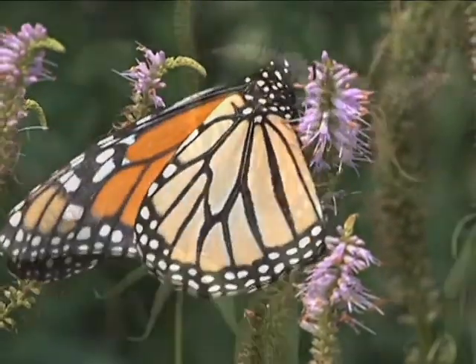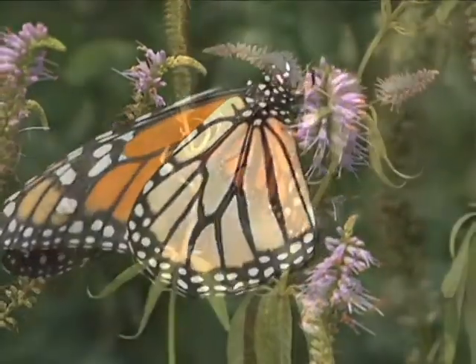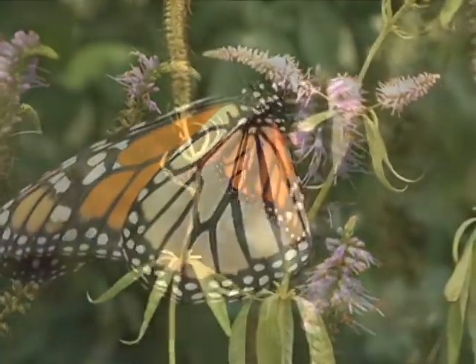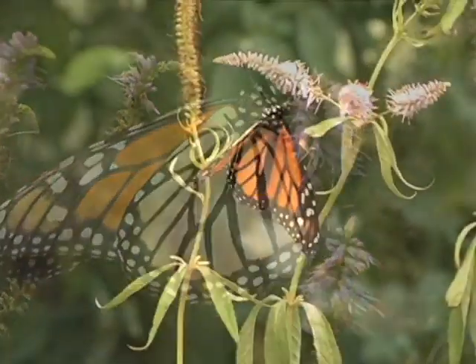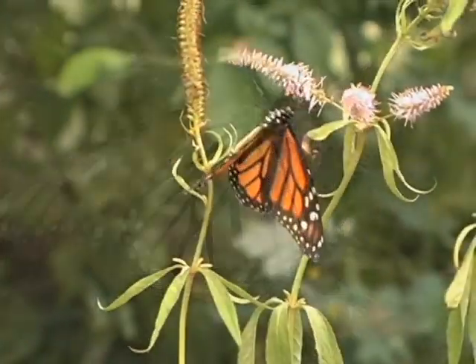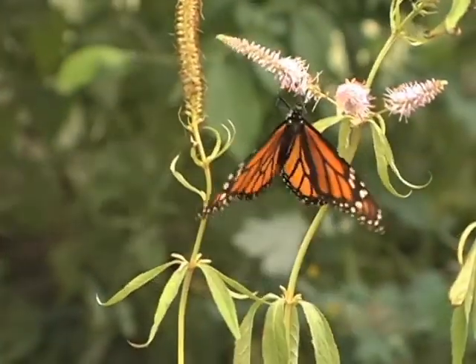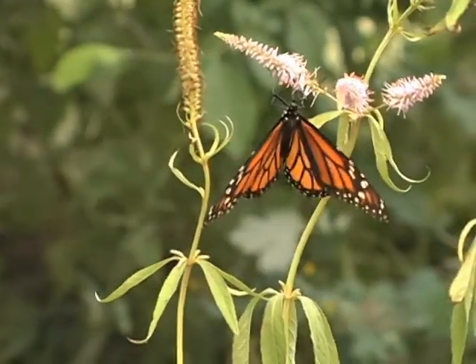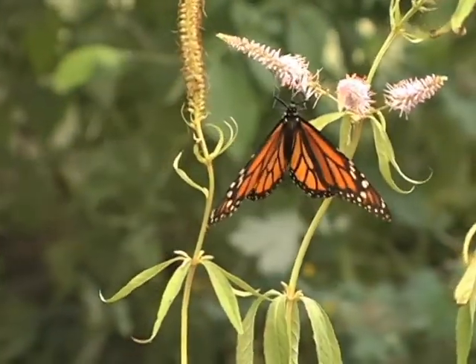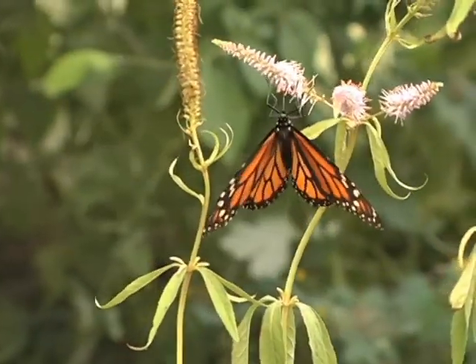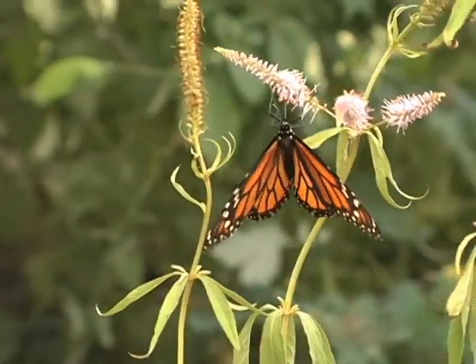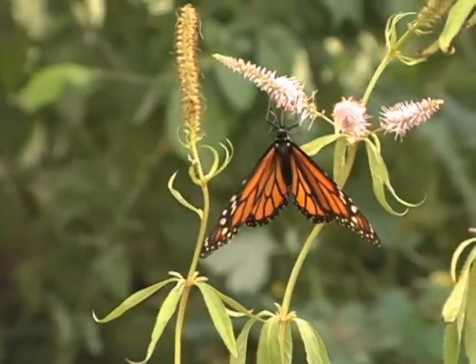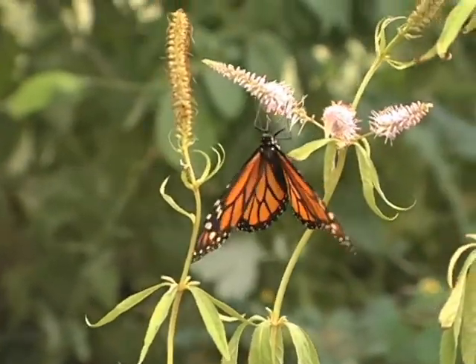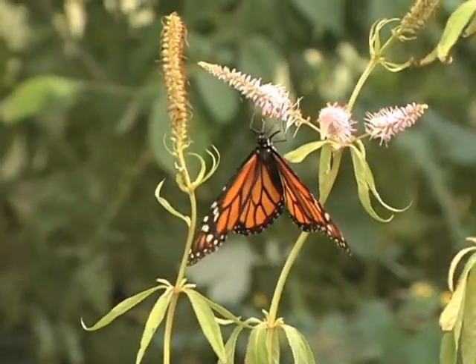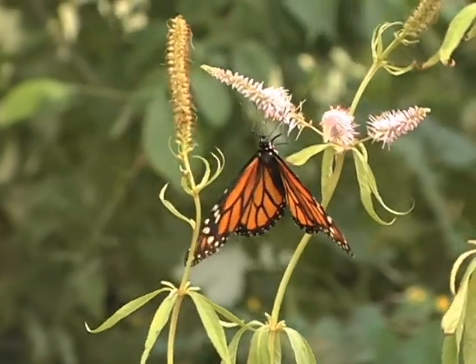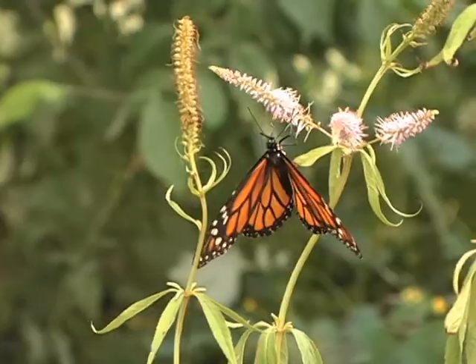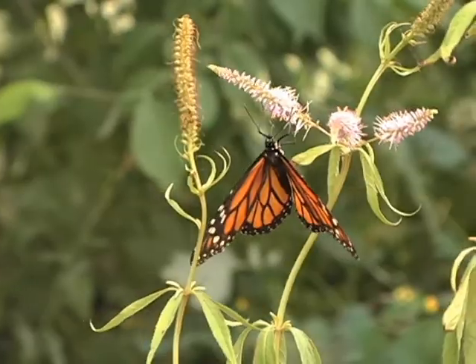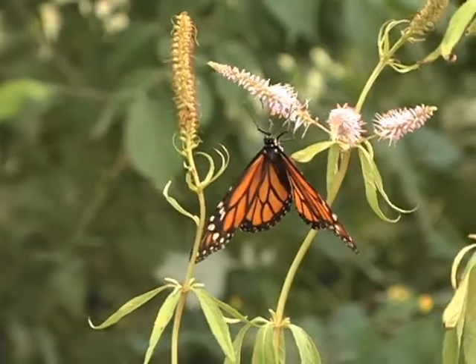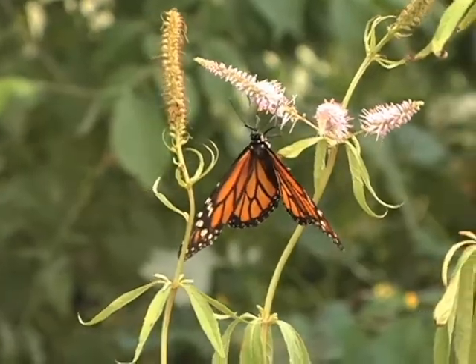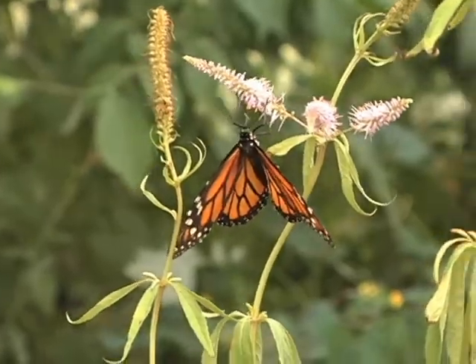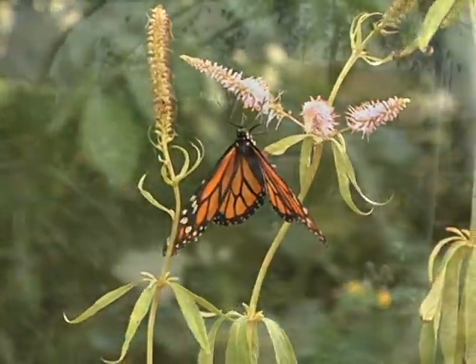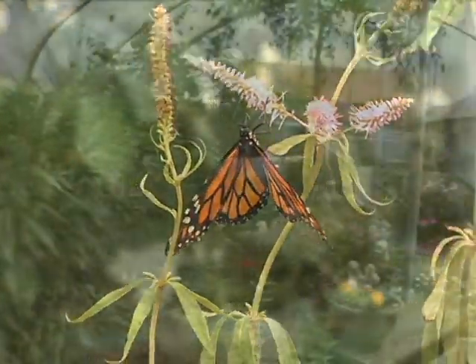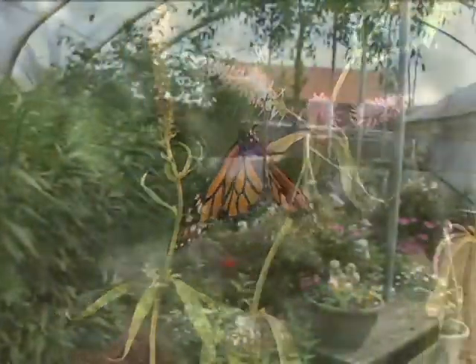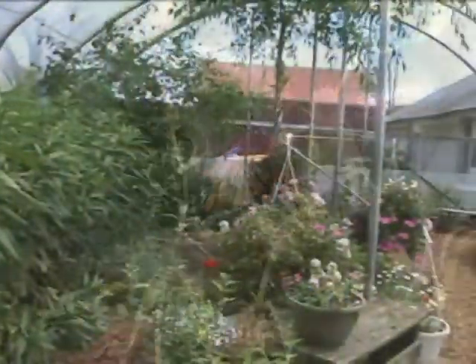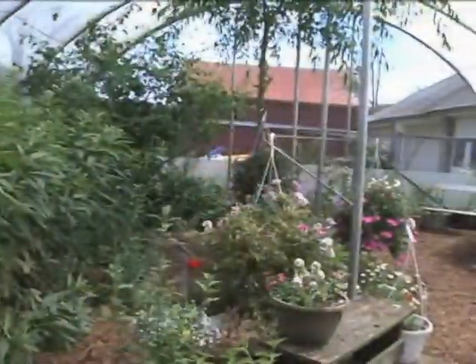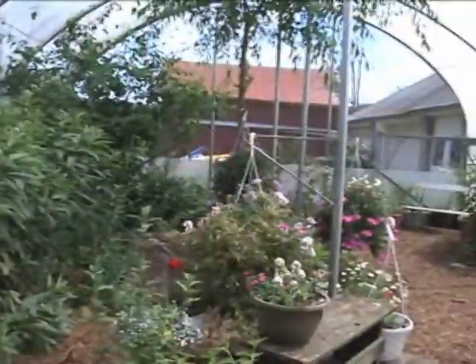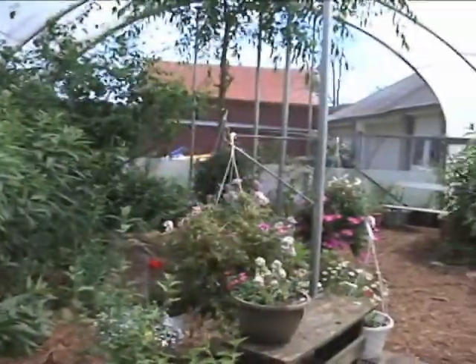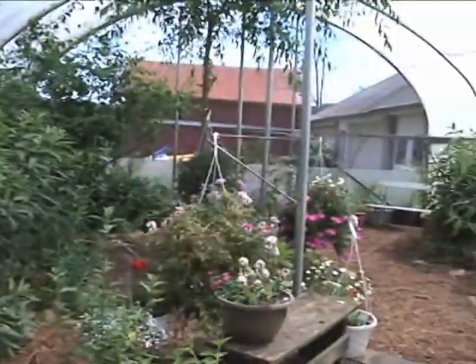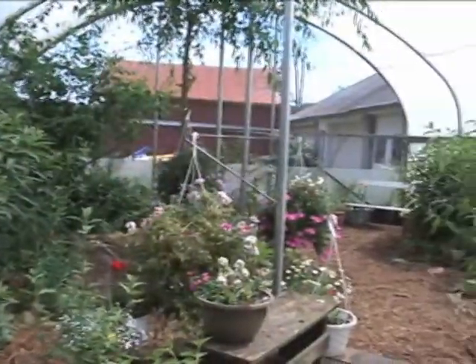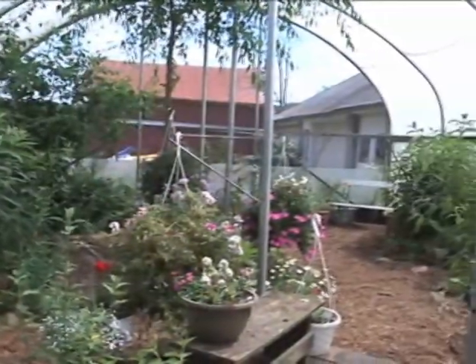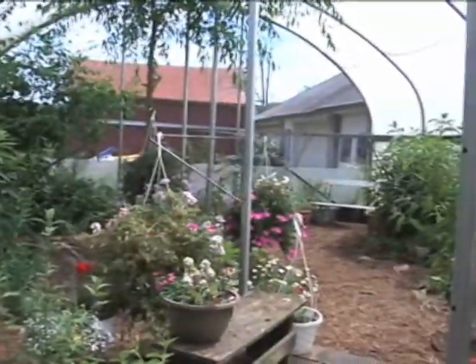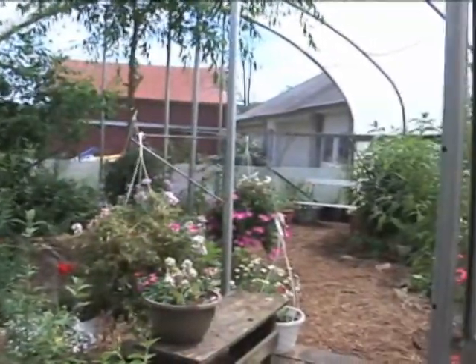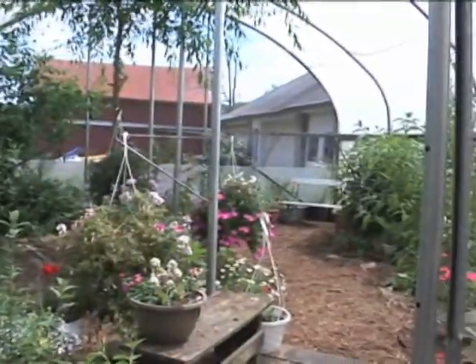They can also be found in New Zealand, the Canary Islands, and at Wish Upon a Butterfly Farm in Newcastle.